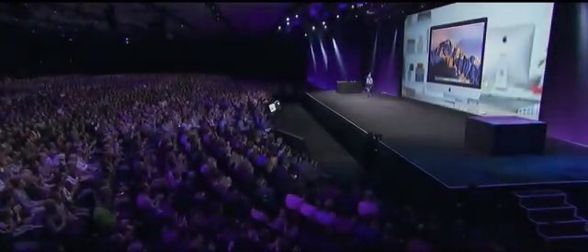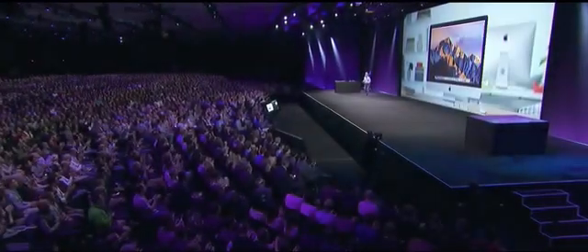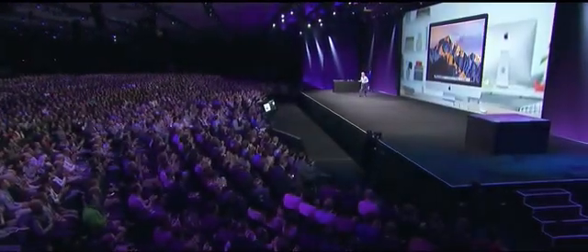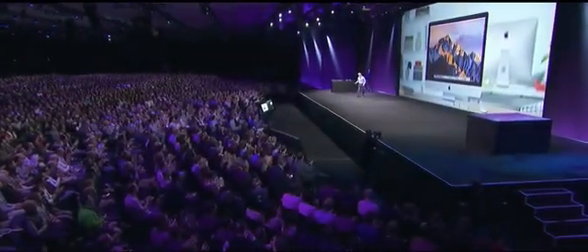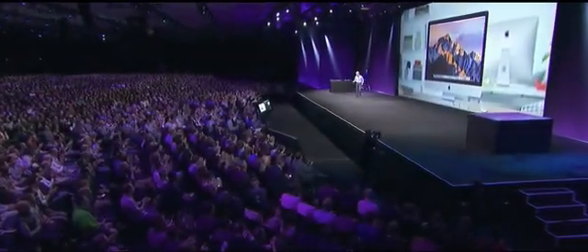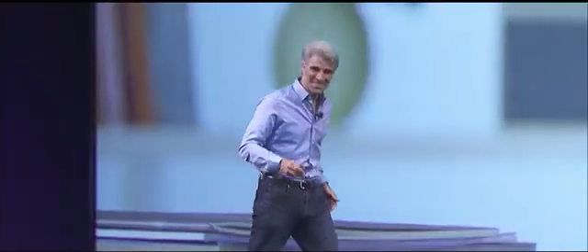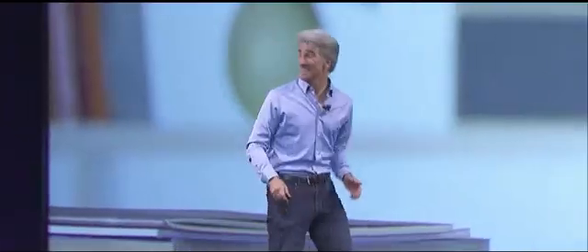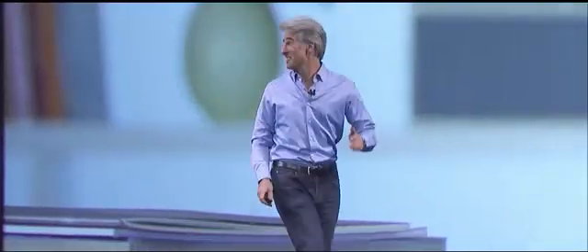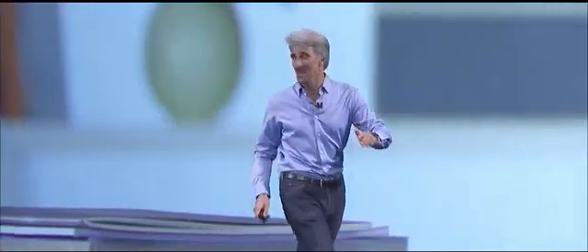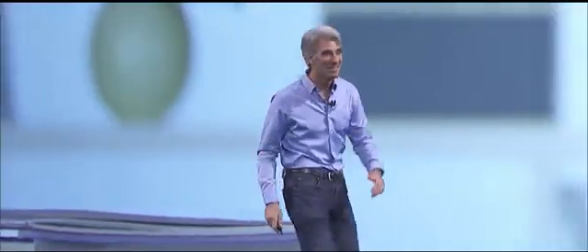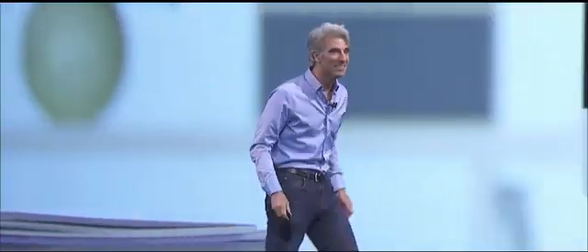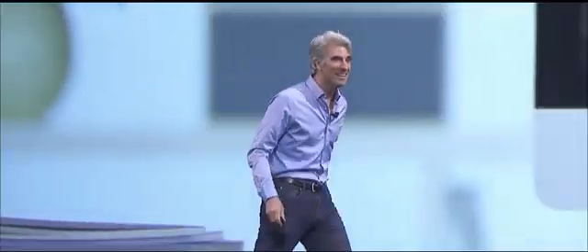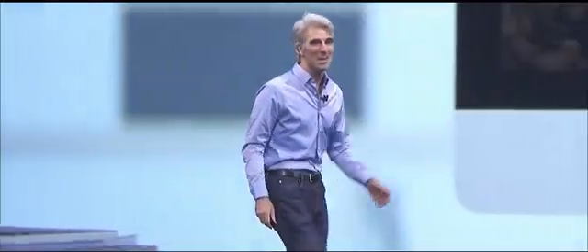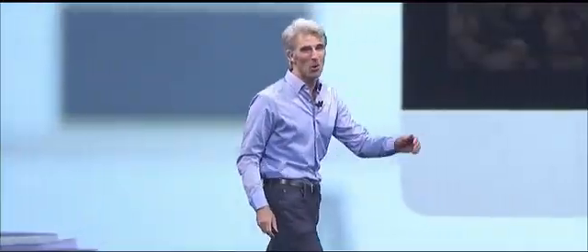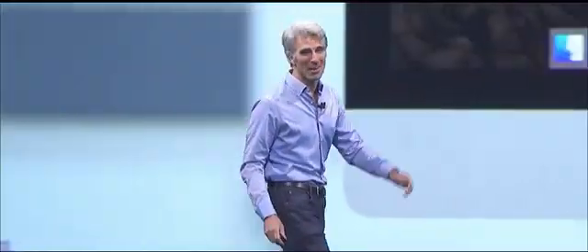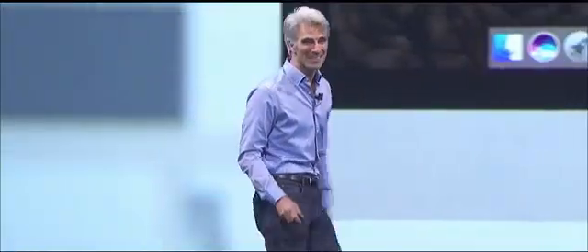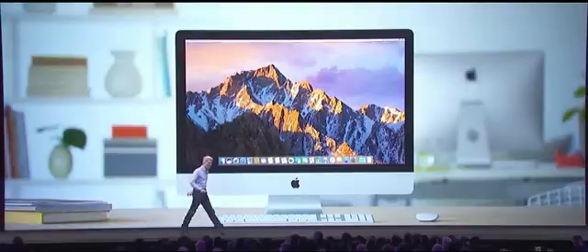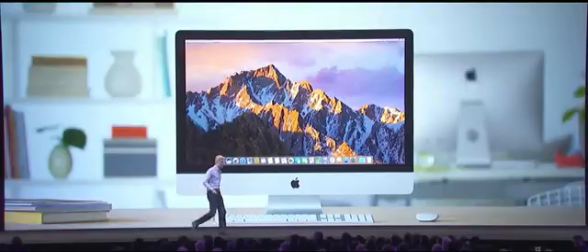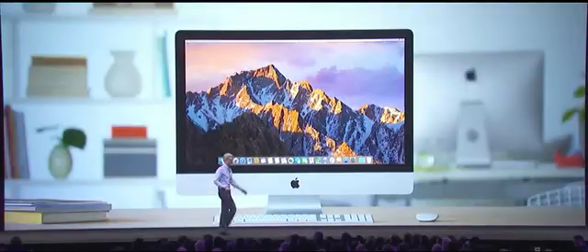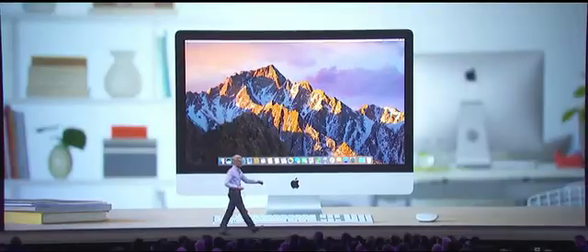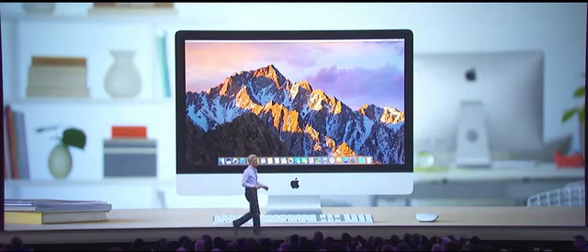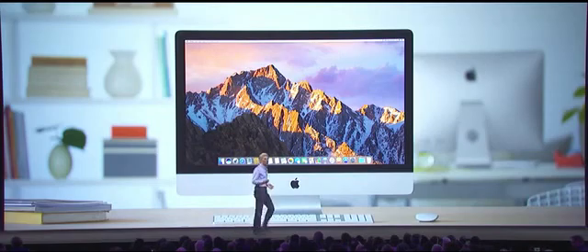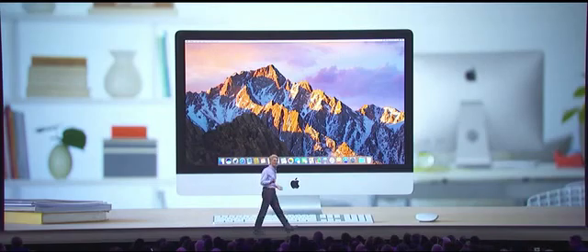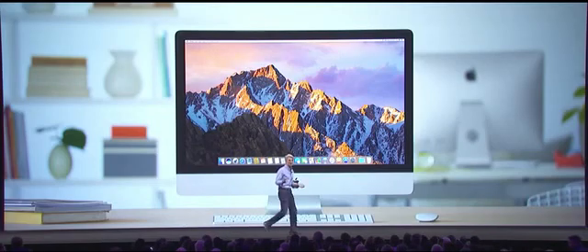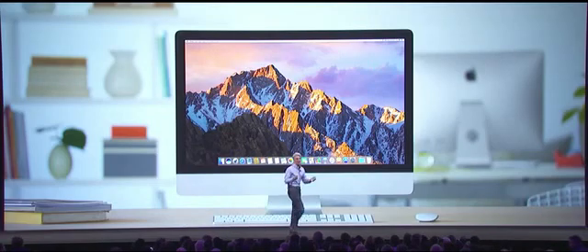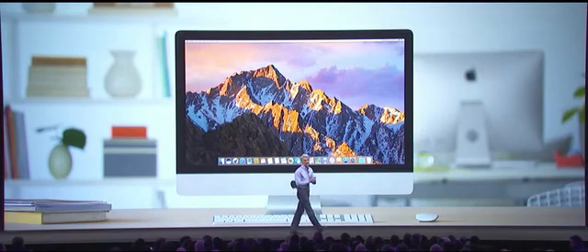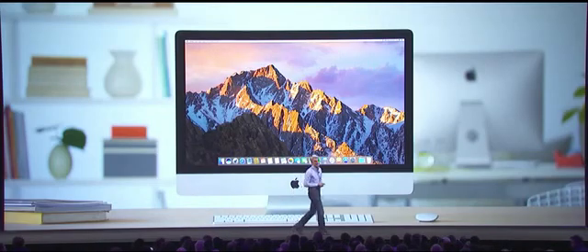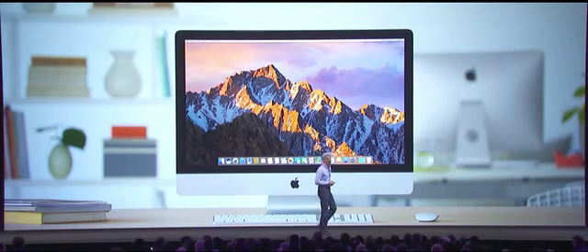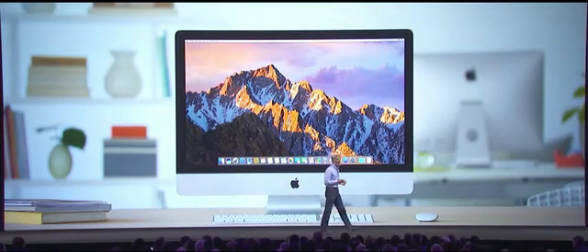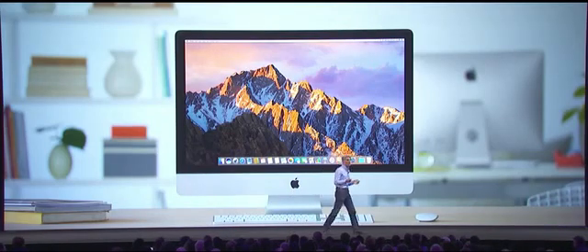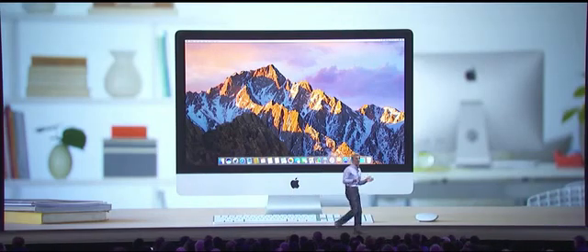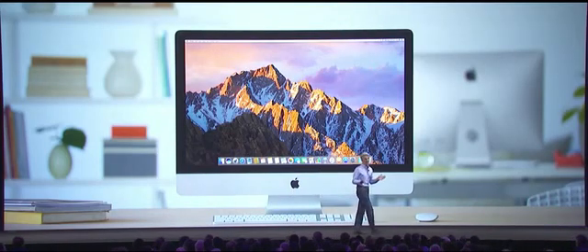Thank you, Kim. Hey, good morning. Let's talk about Mac OS.